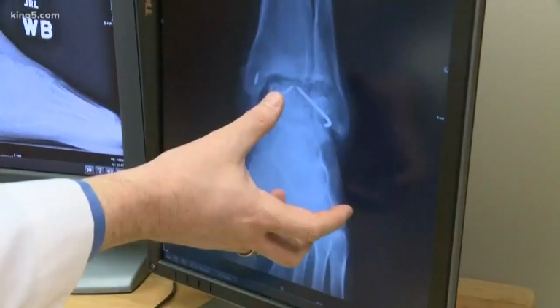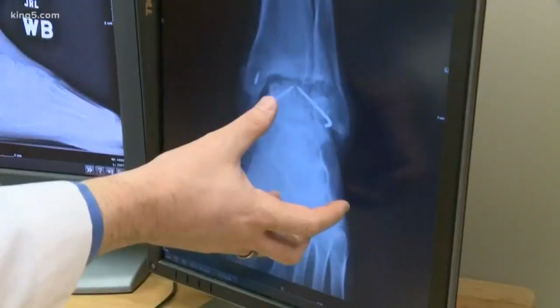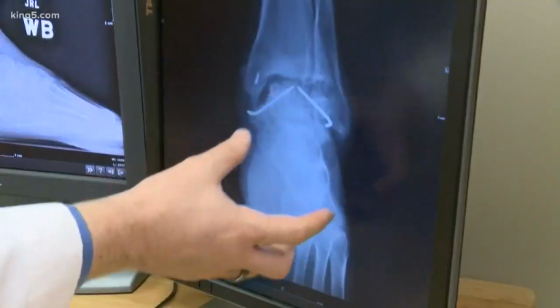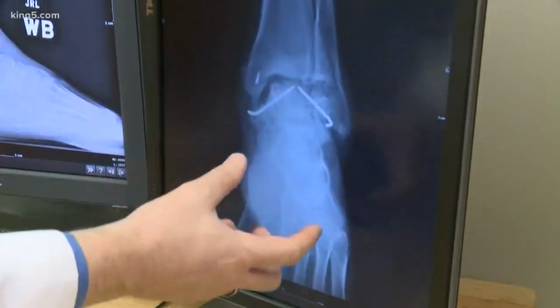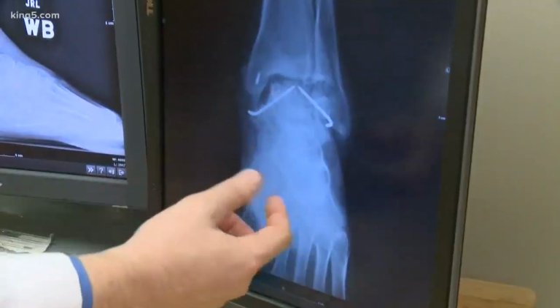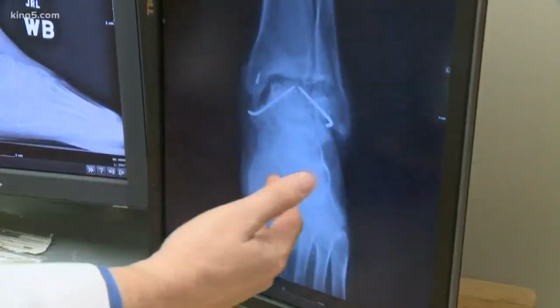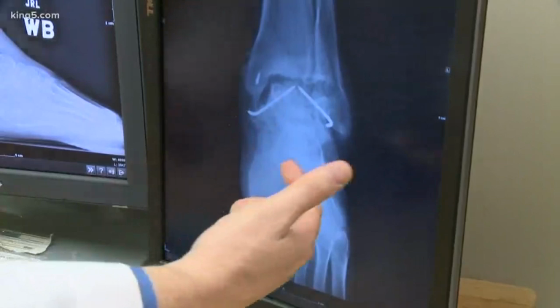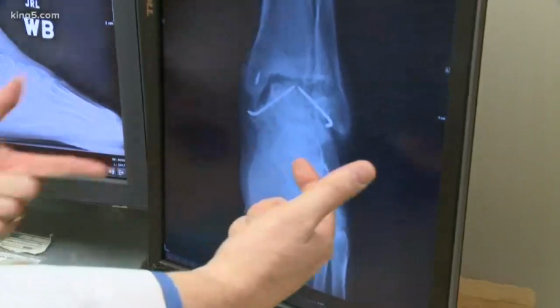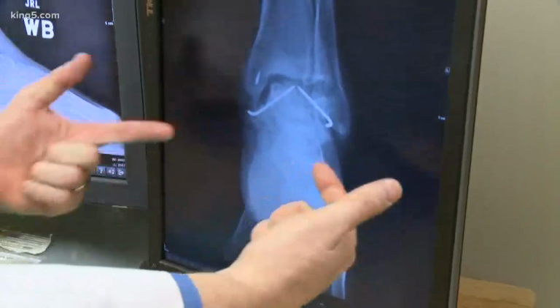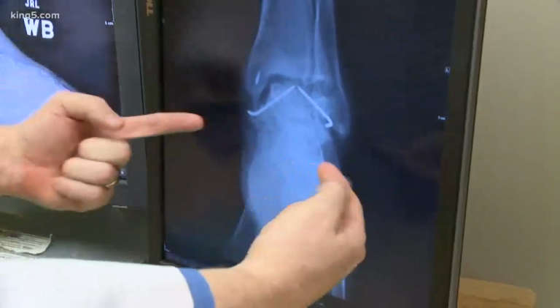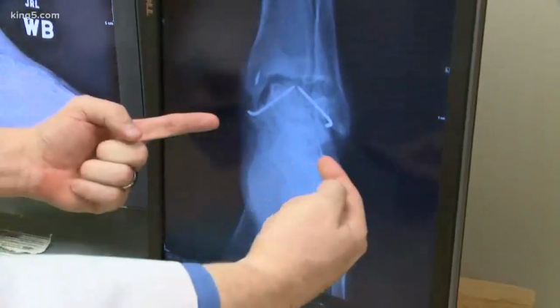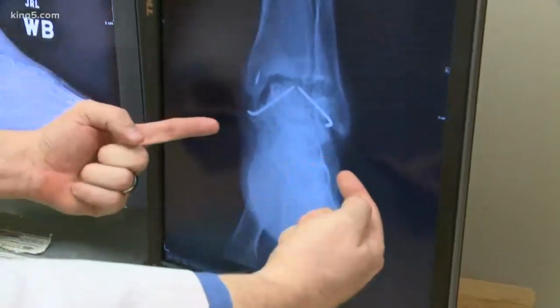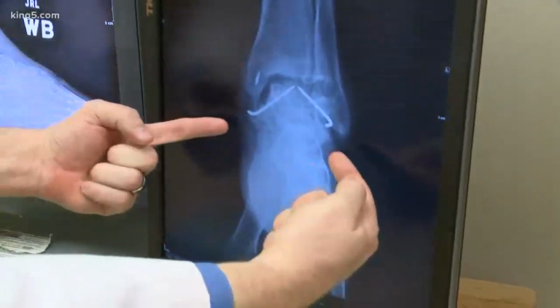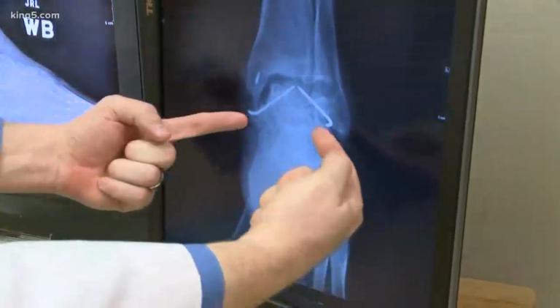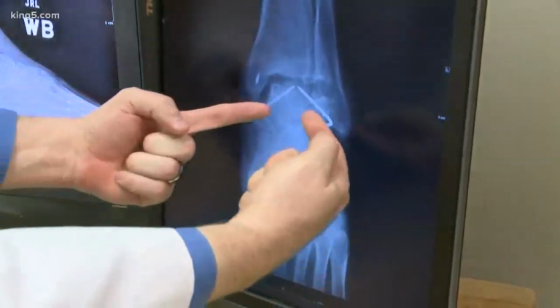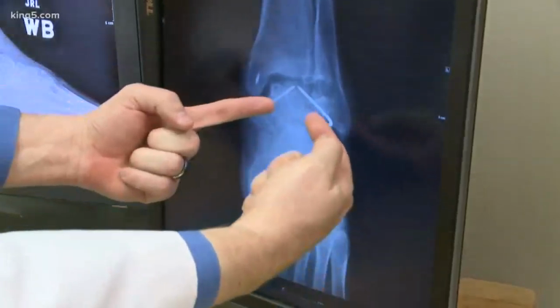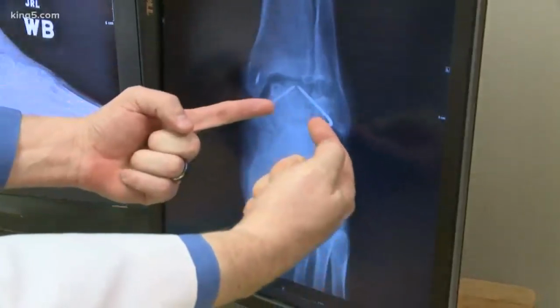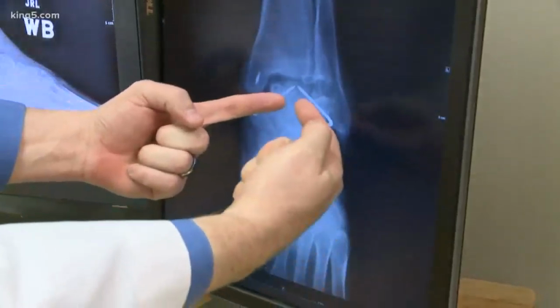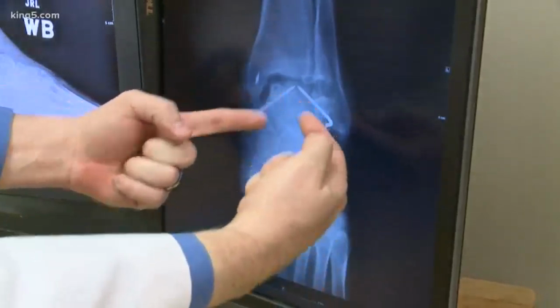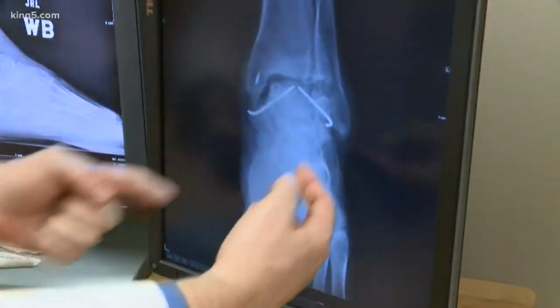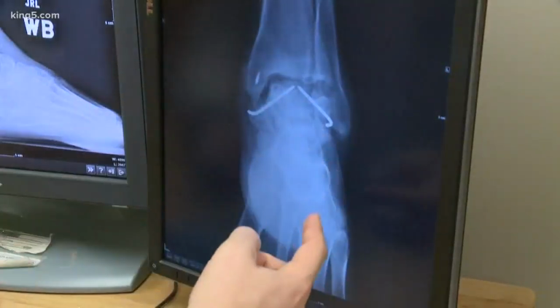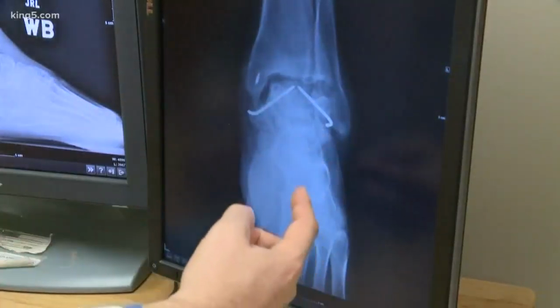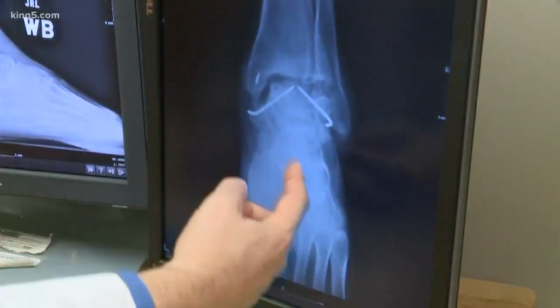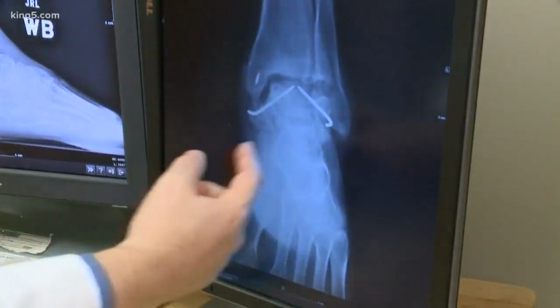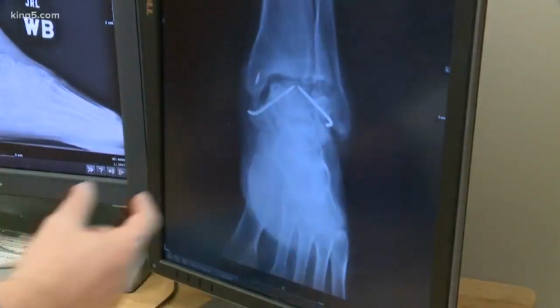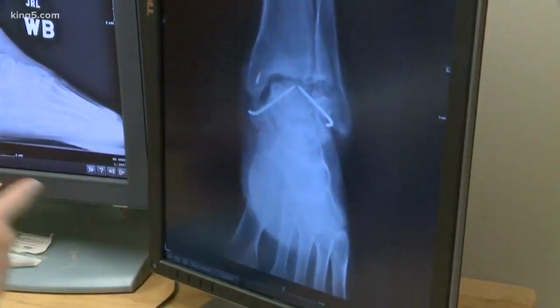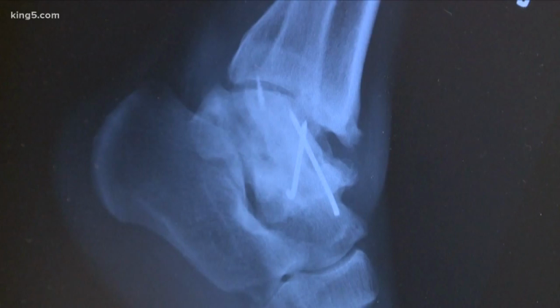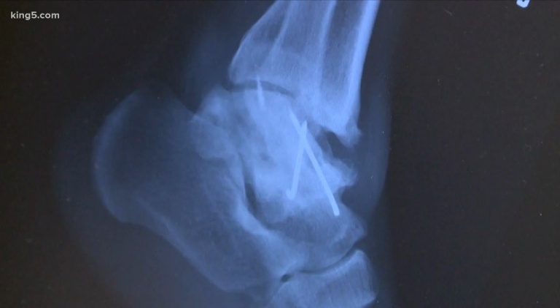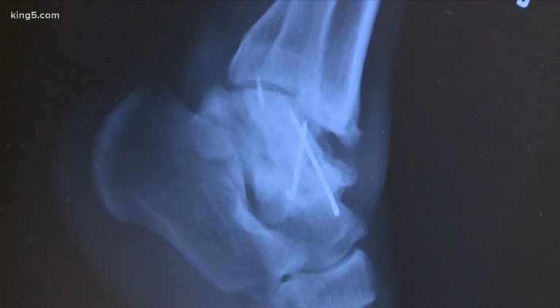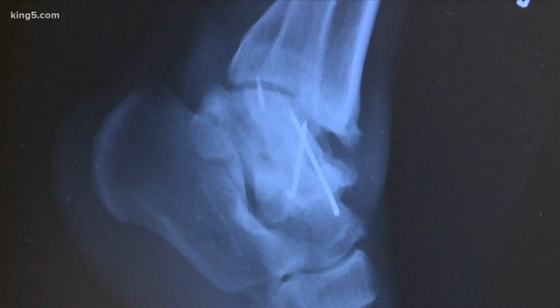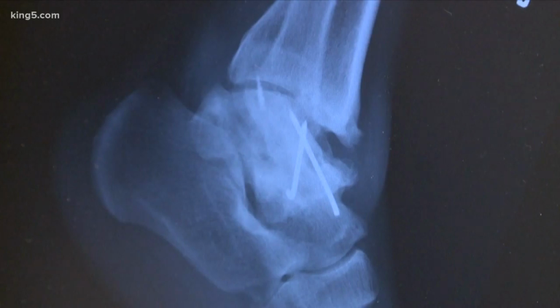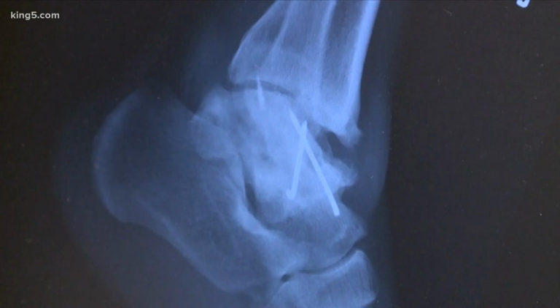He had these two wires. Back then, doctors reconstructed his ankle with pins.